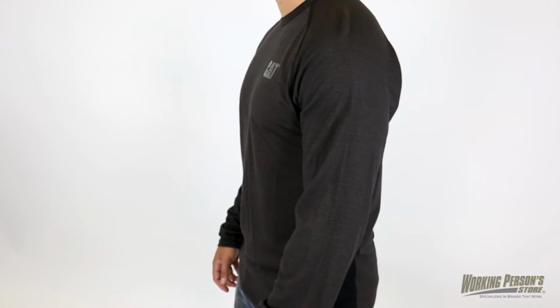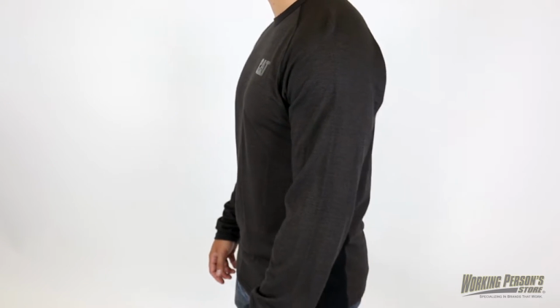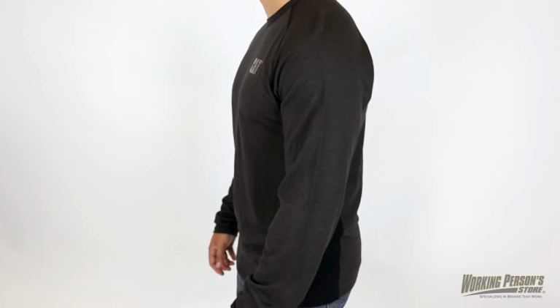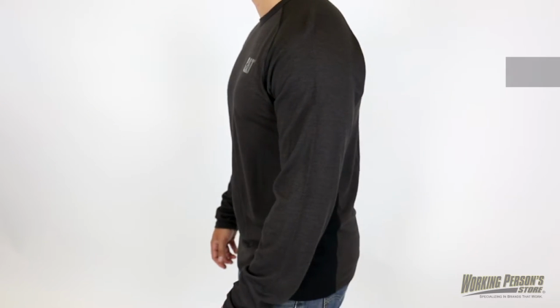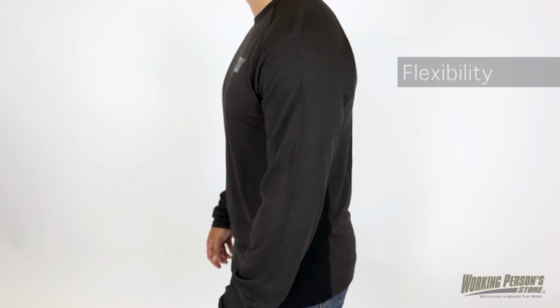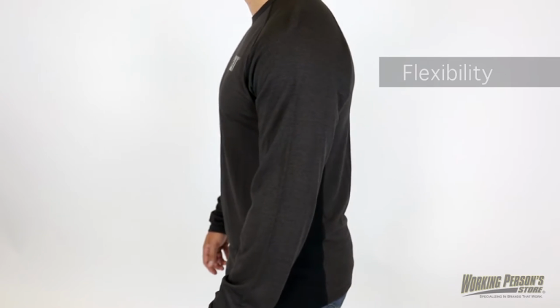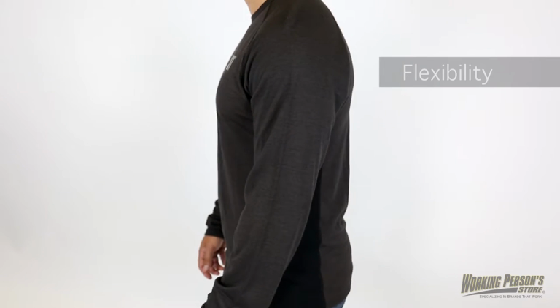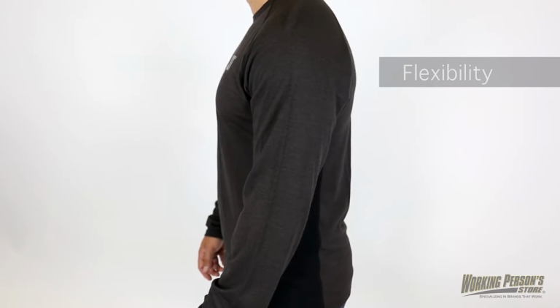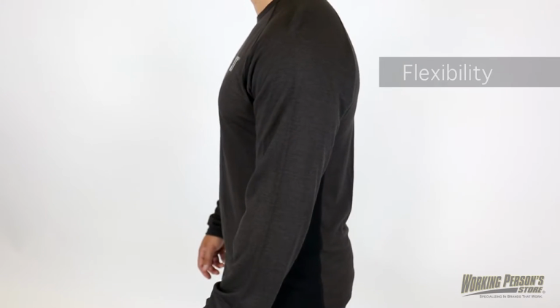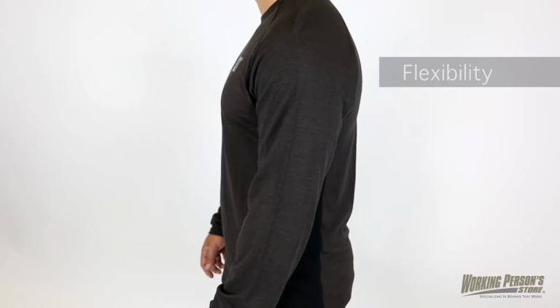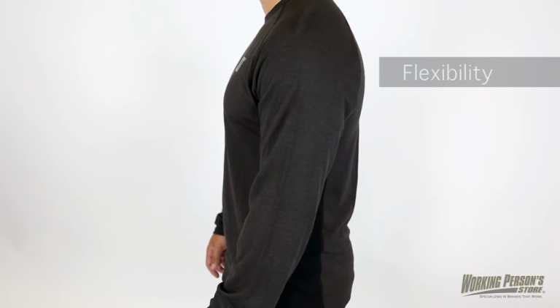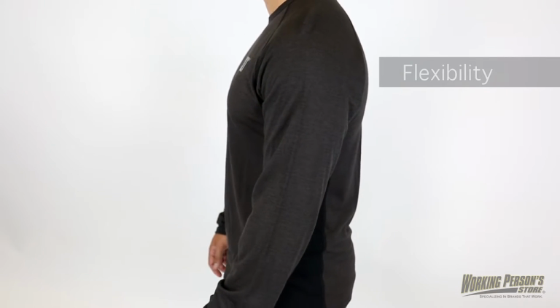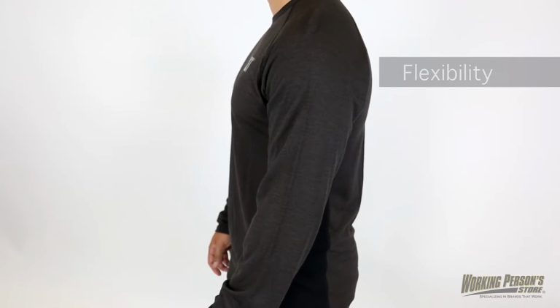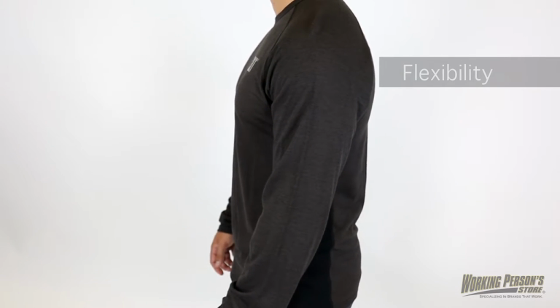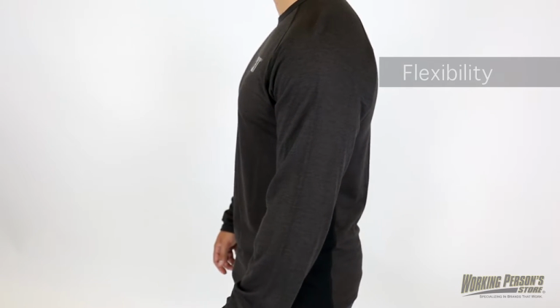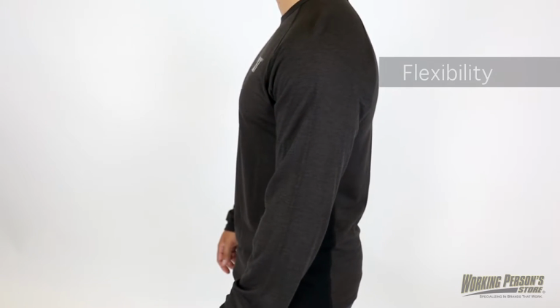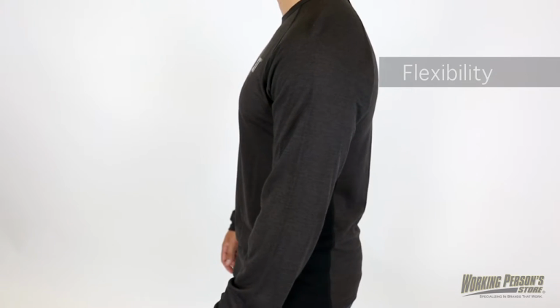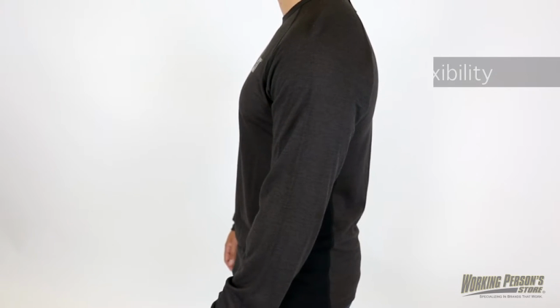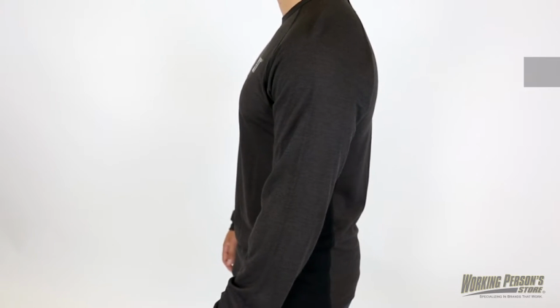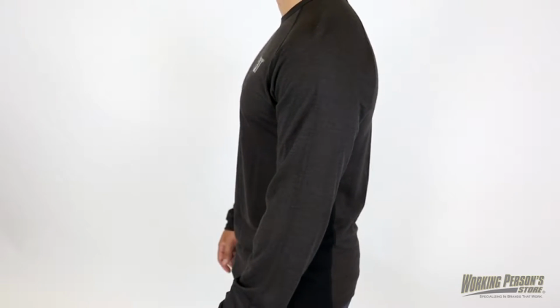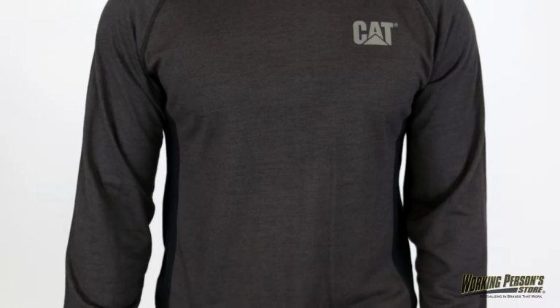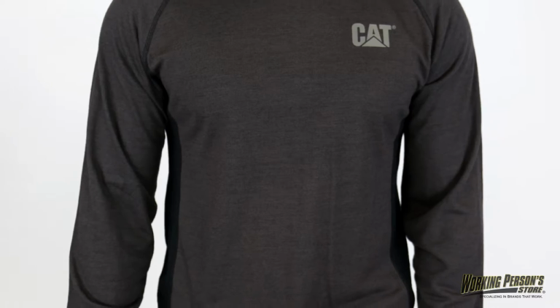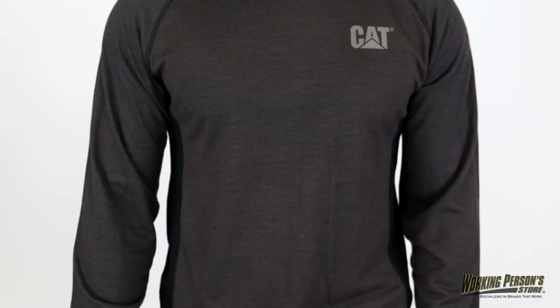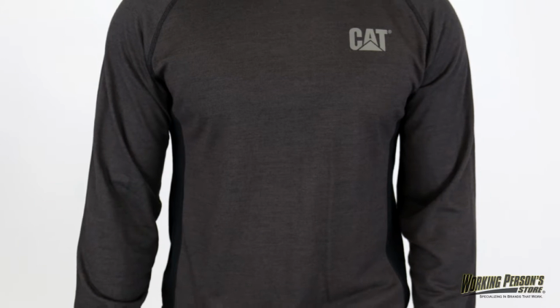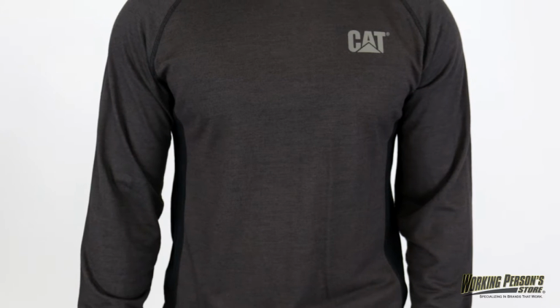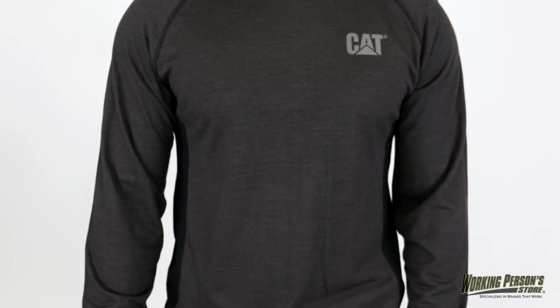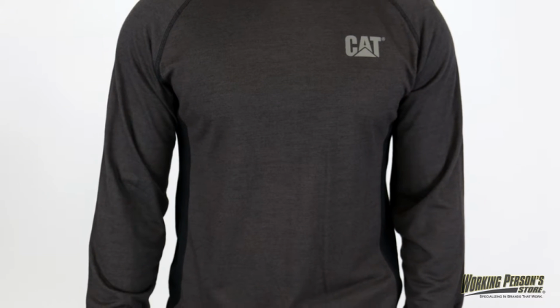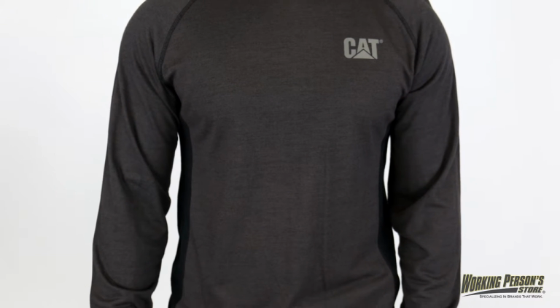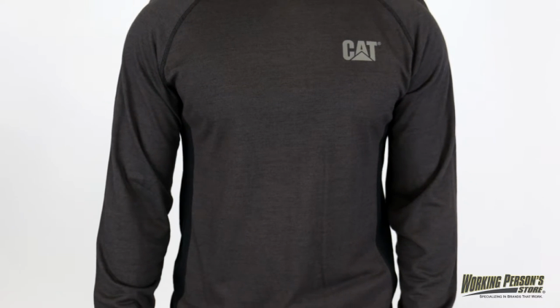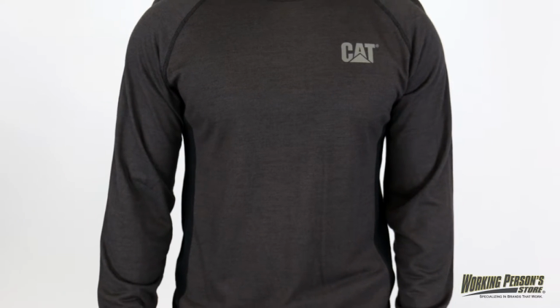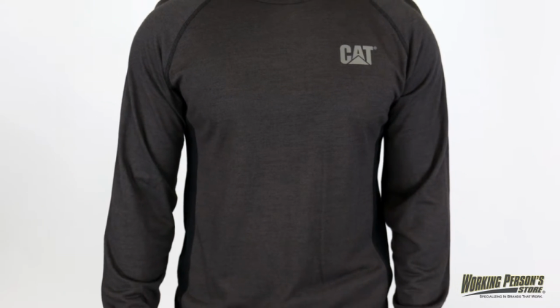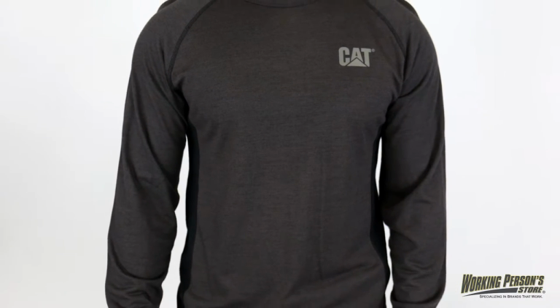Raglan sleeves add flexibility and ease of movement, and there's also a tagless back neck for even more comfort.